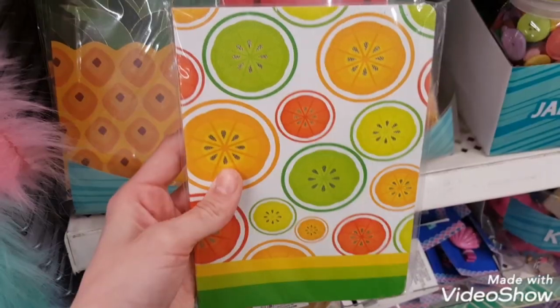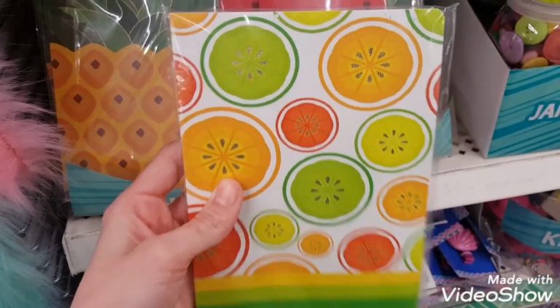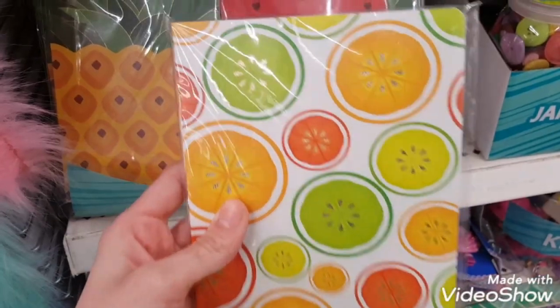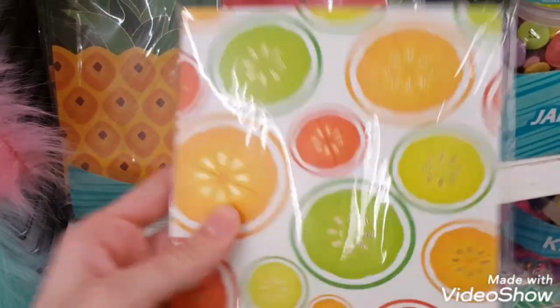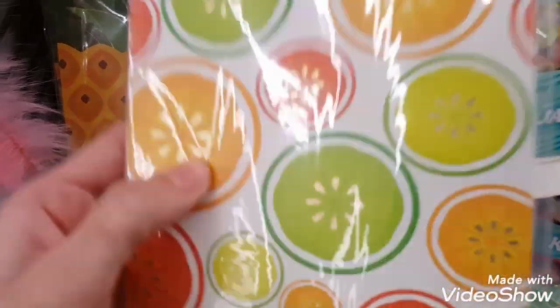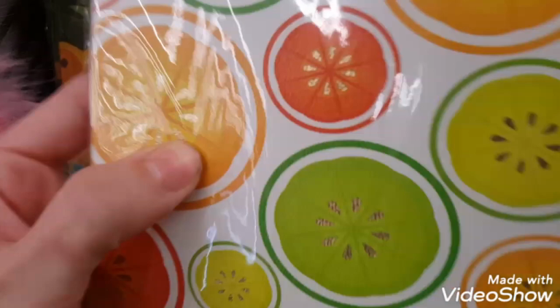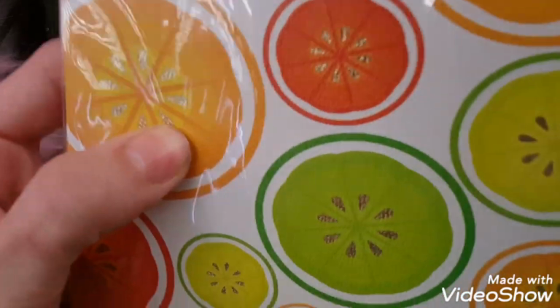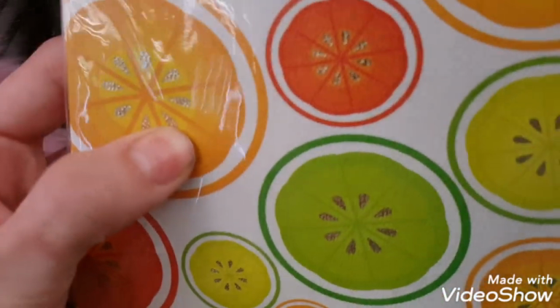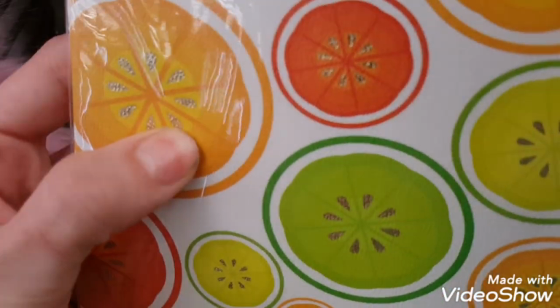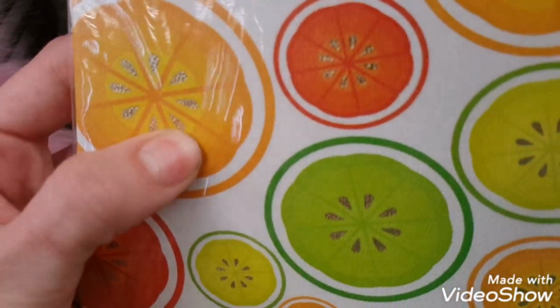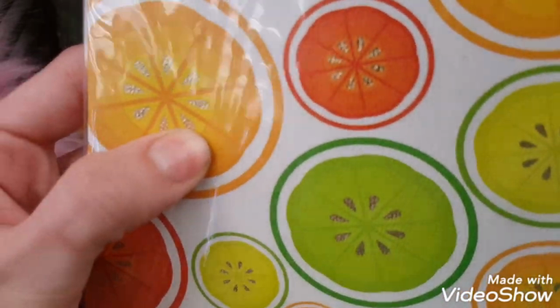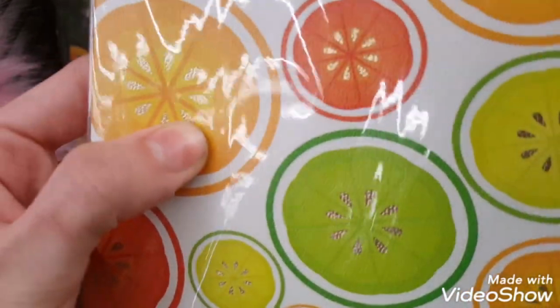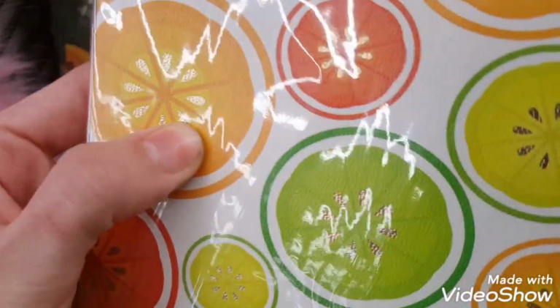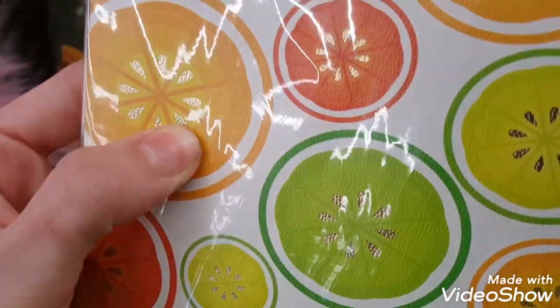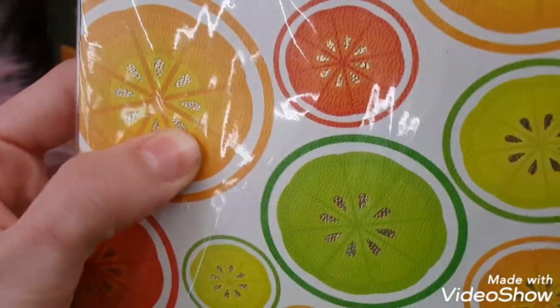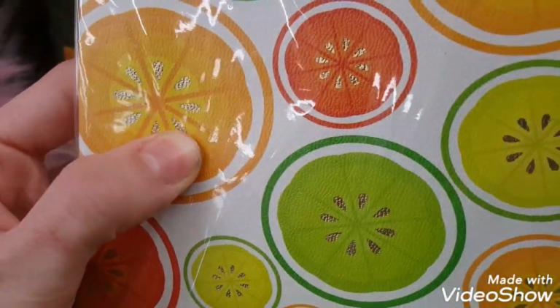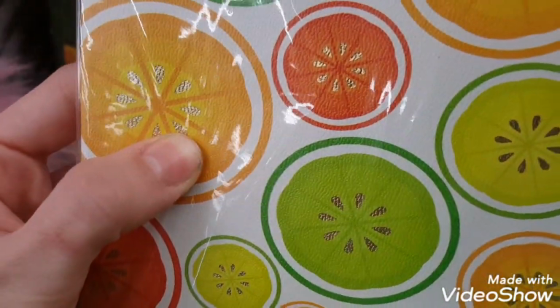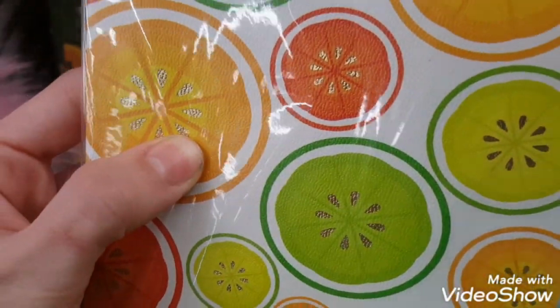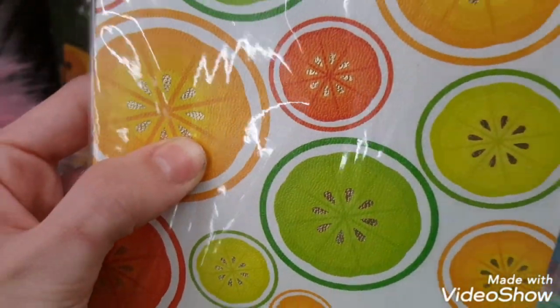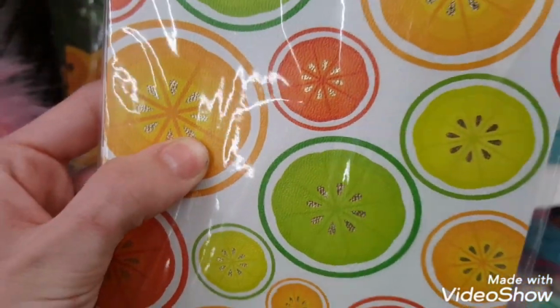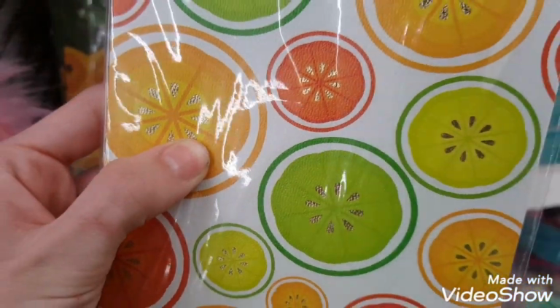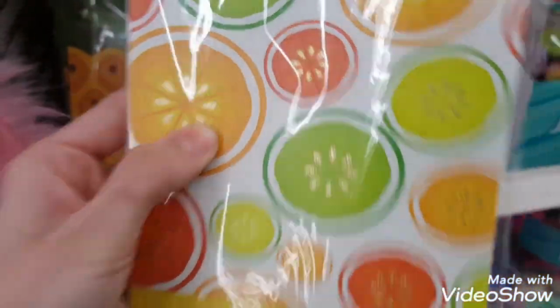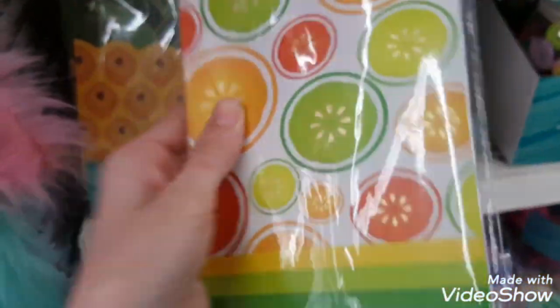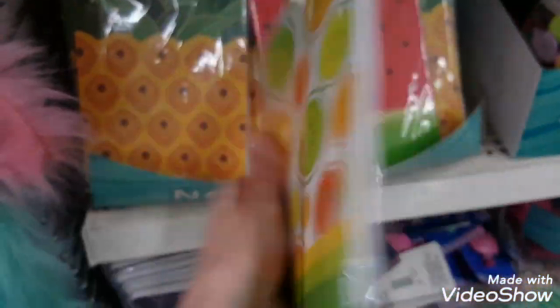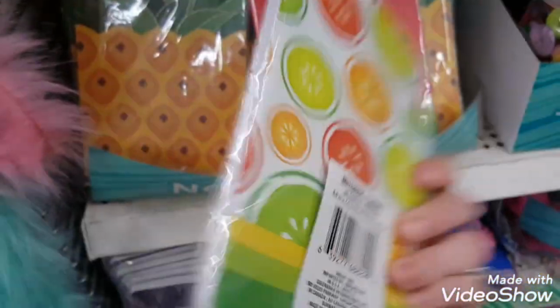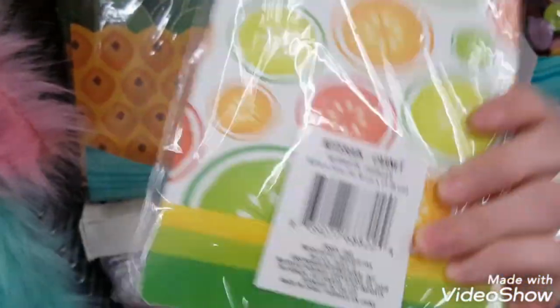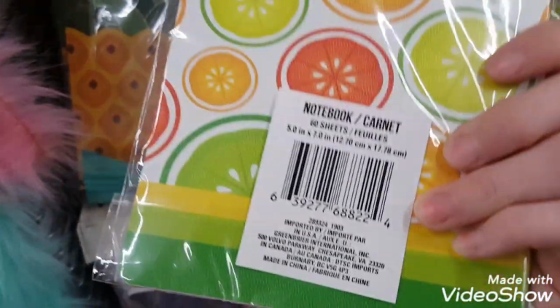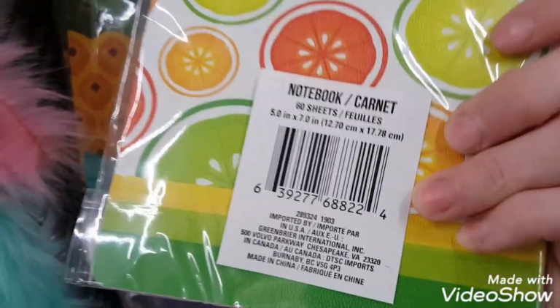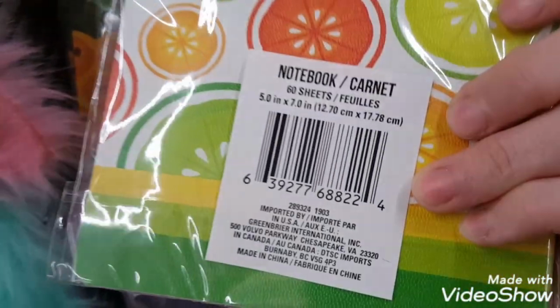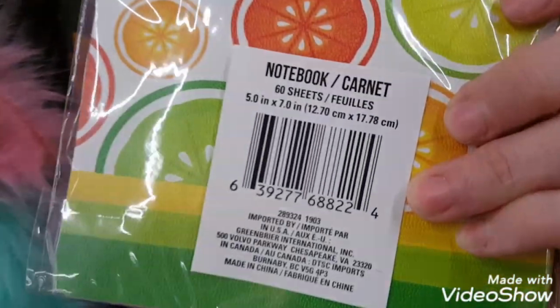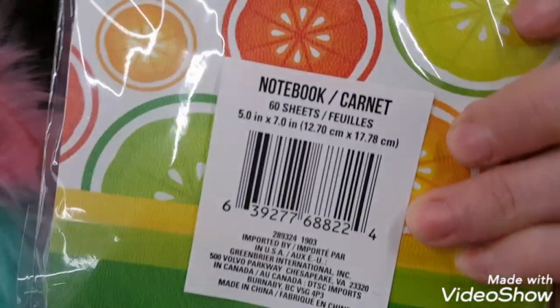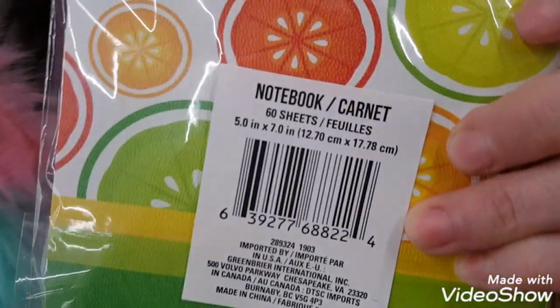These next ones had a different texture to the cover — it almost had a leather look to it.